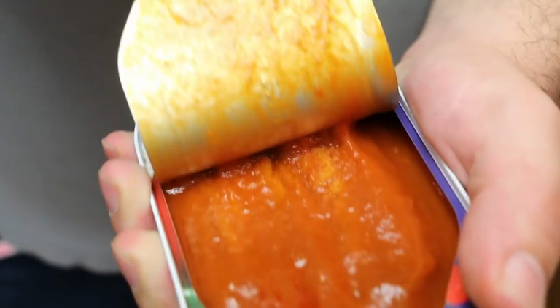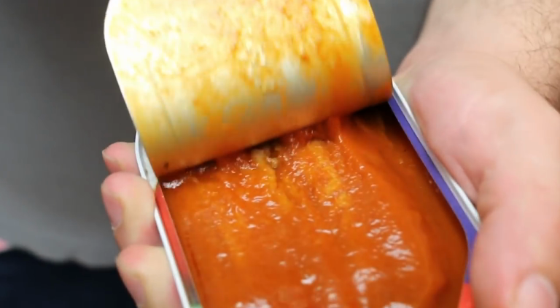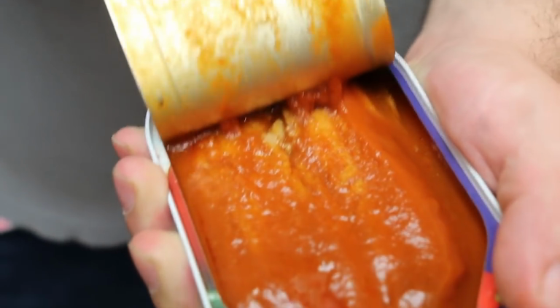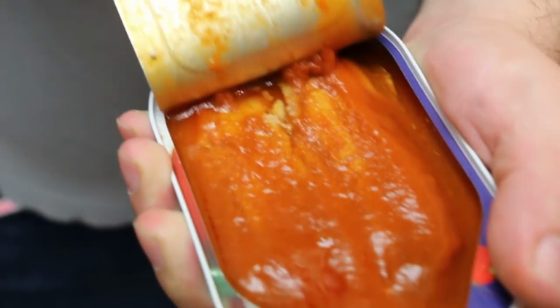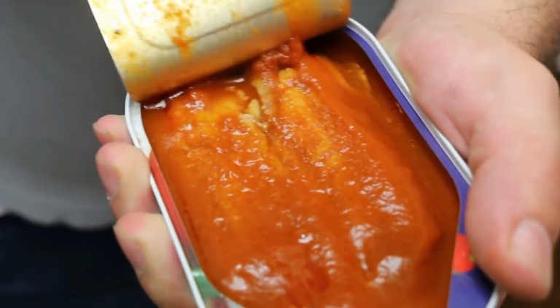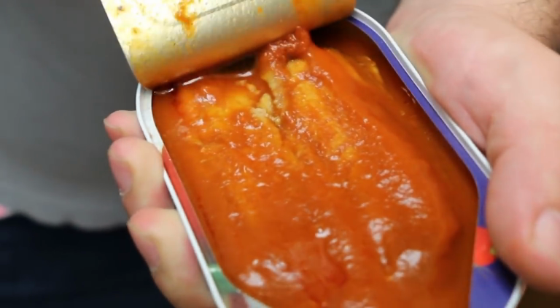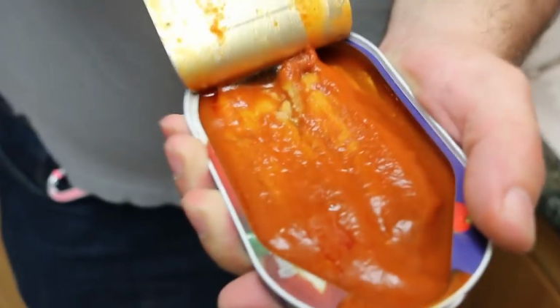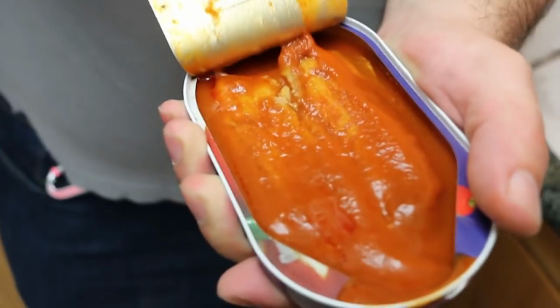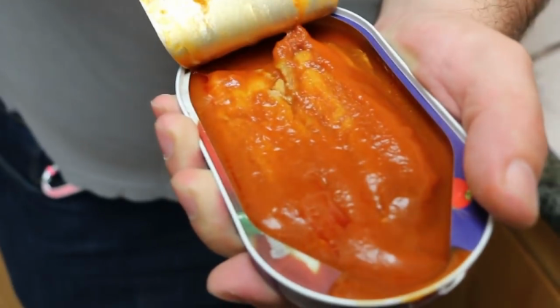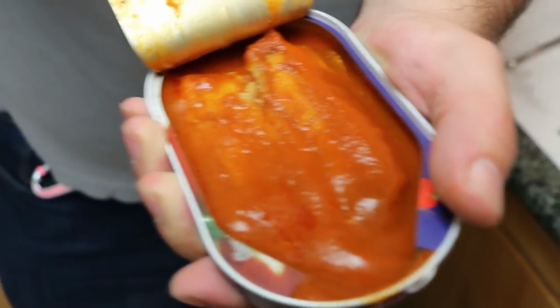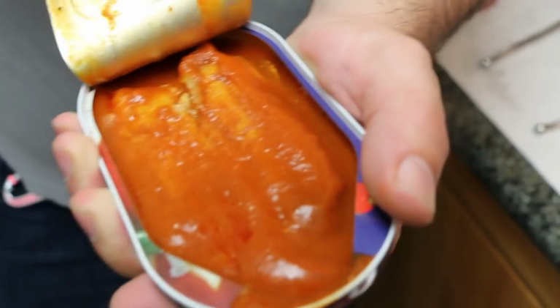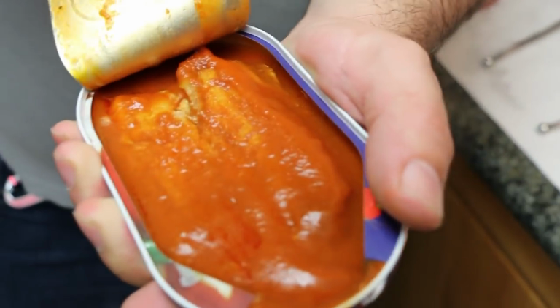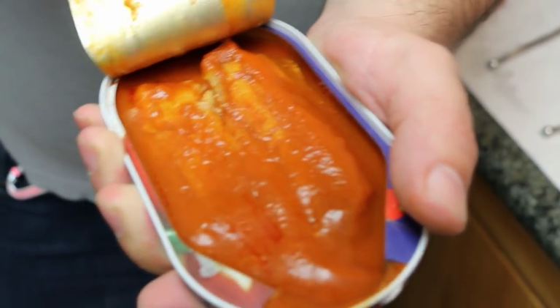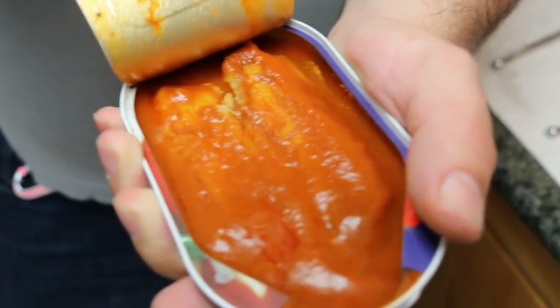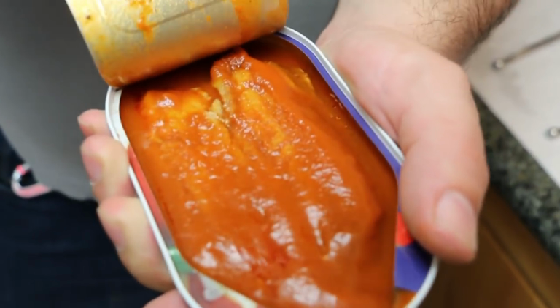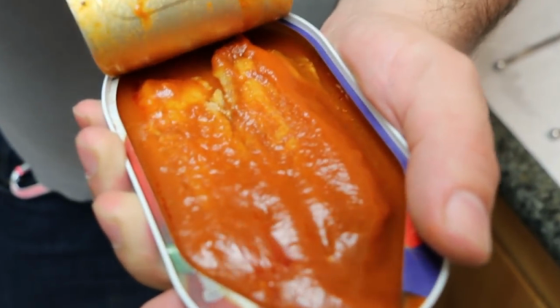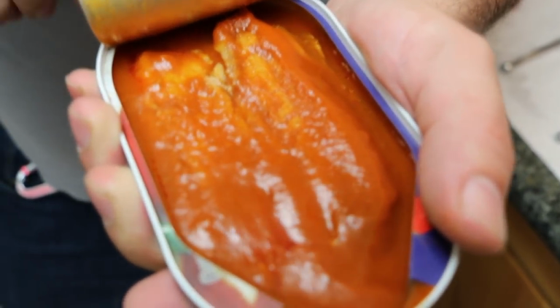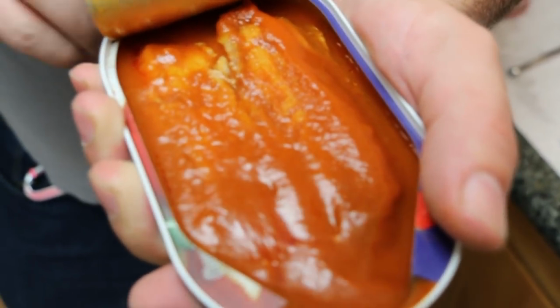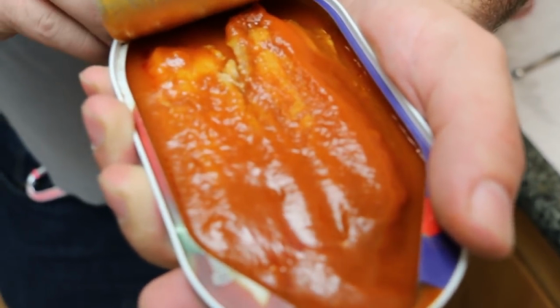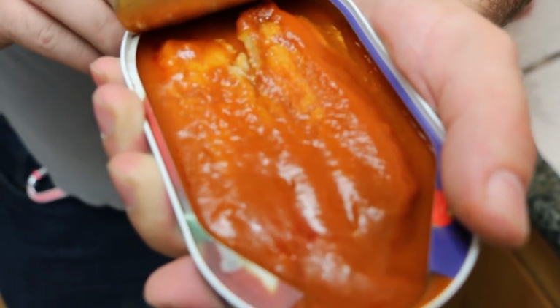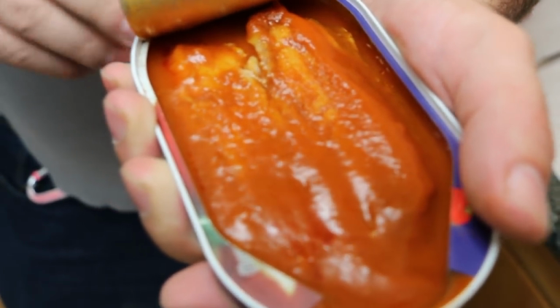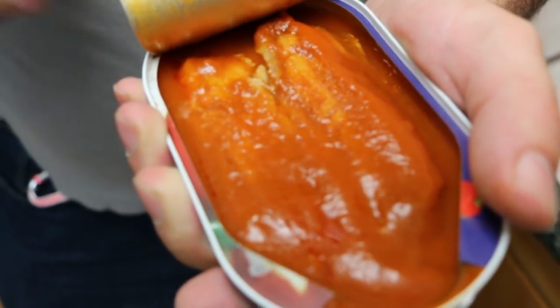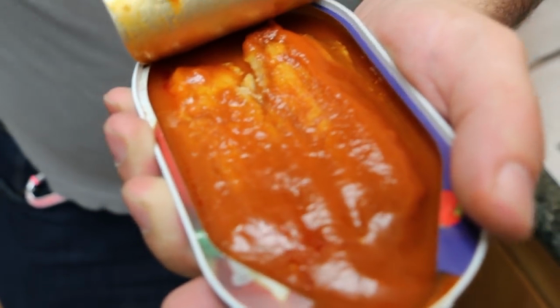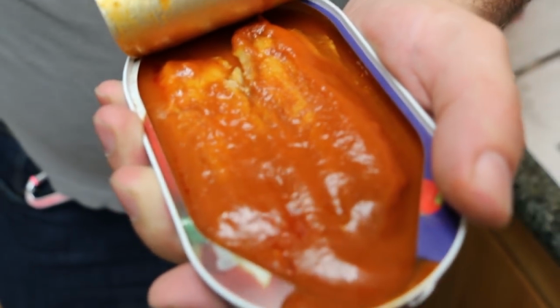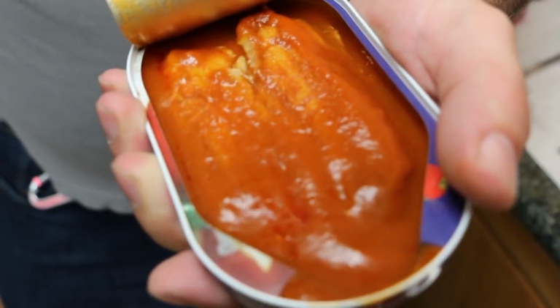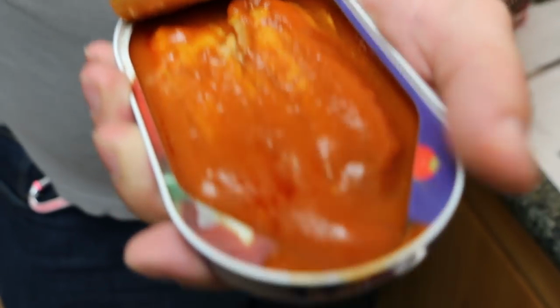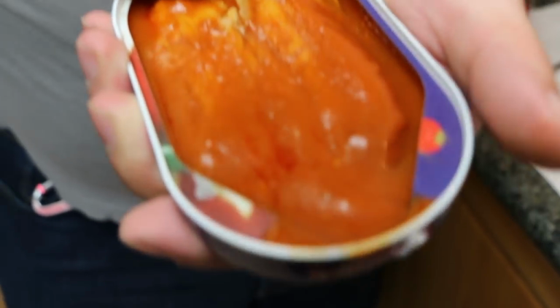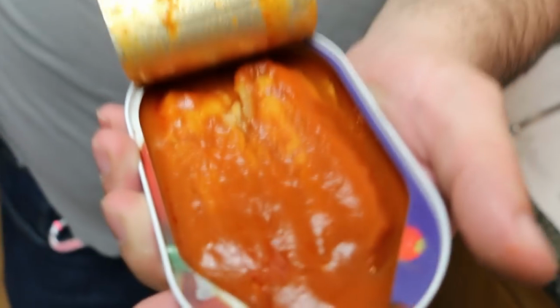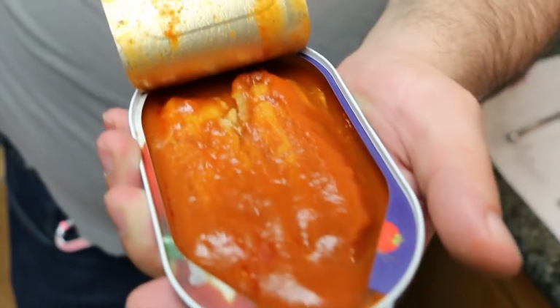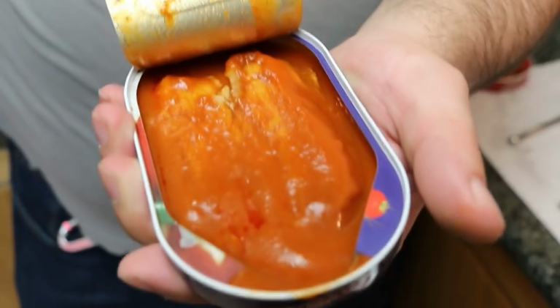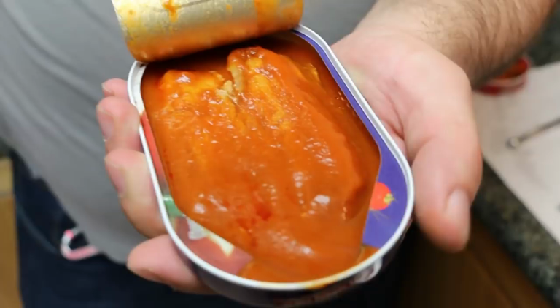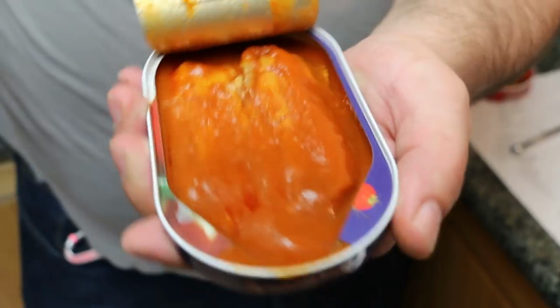Another deep red sauce — you can tell this one's got a little bit more body to it.